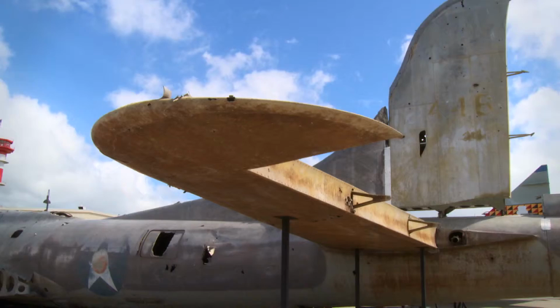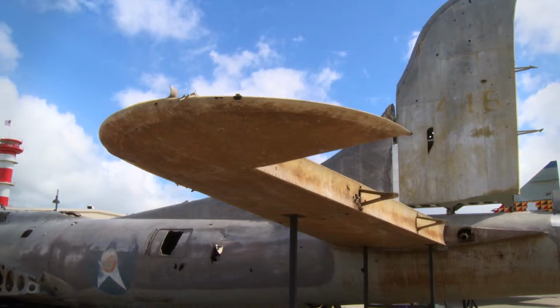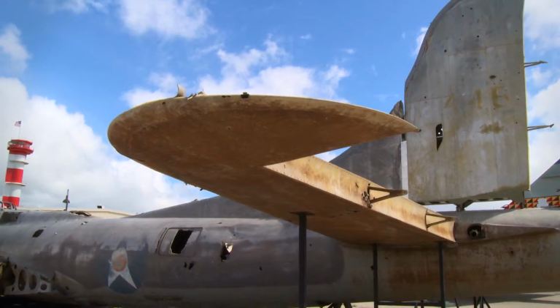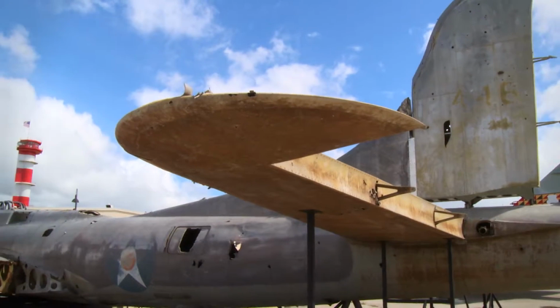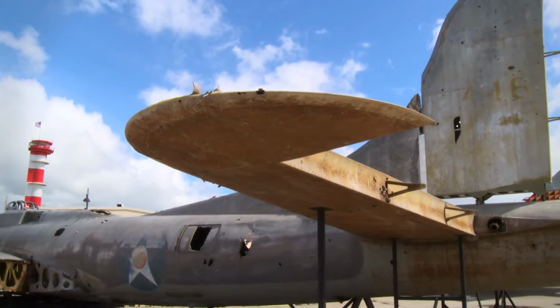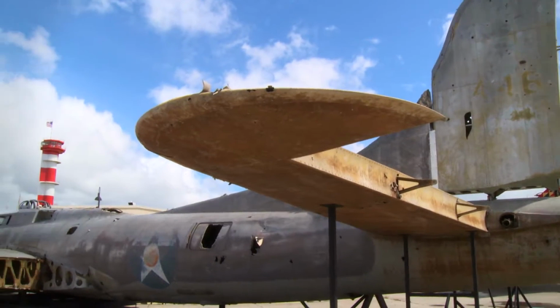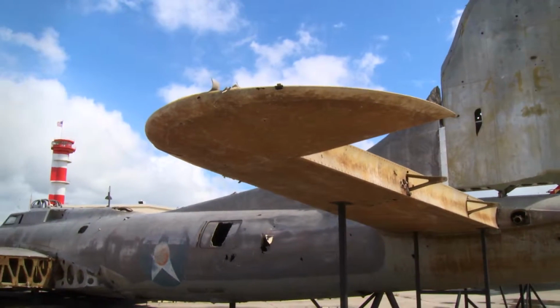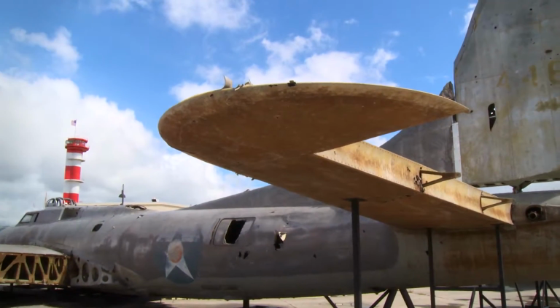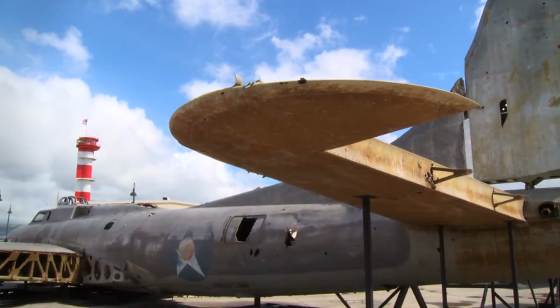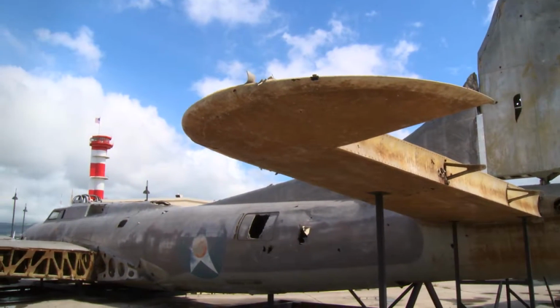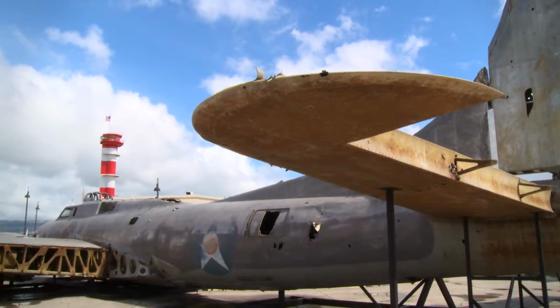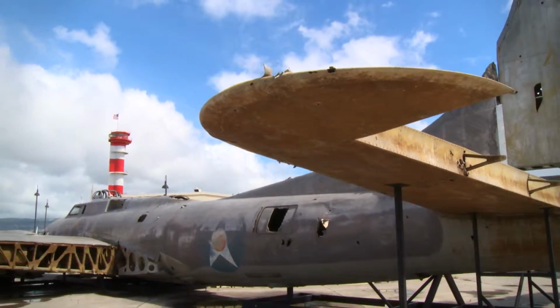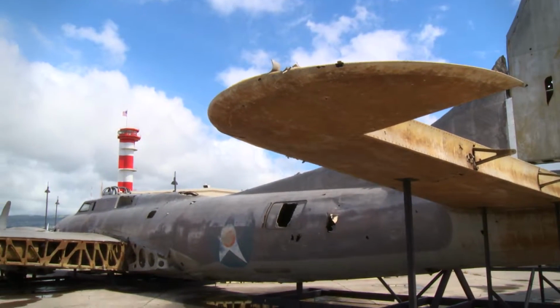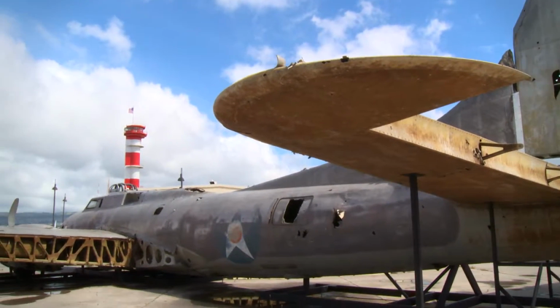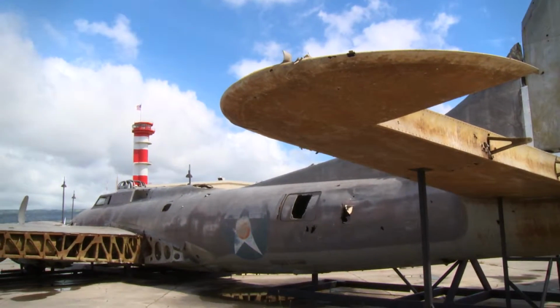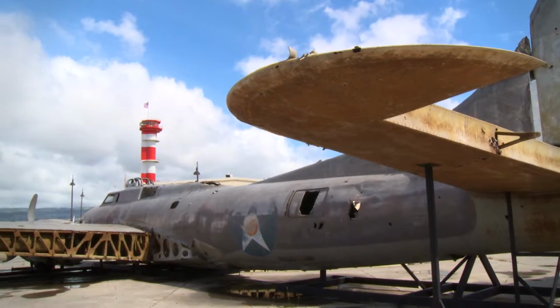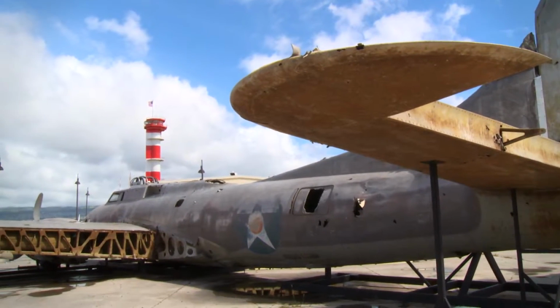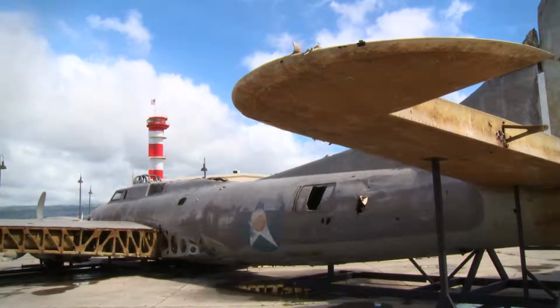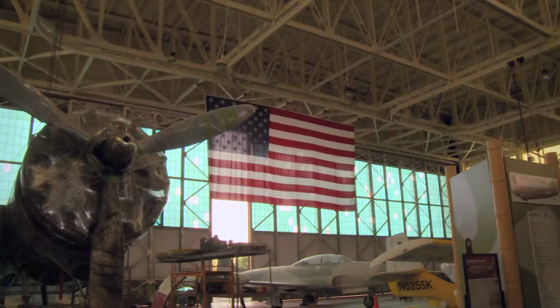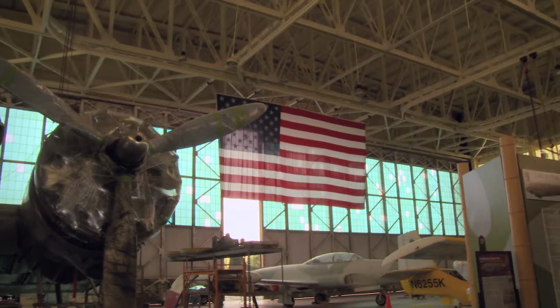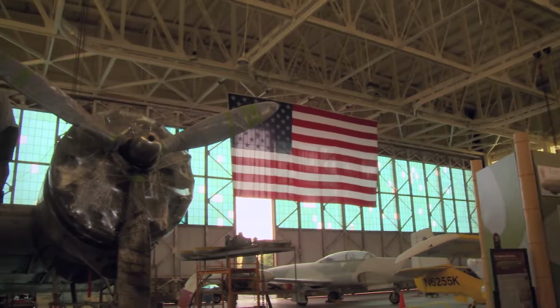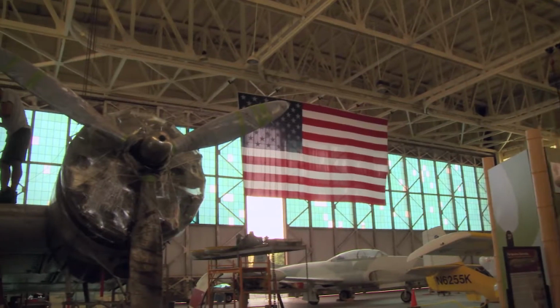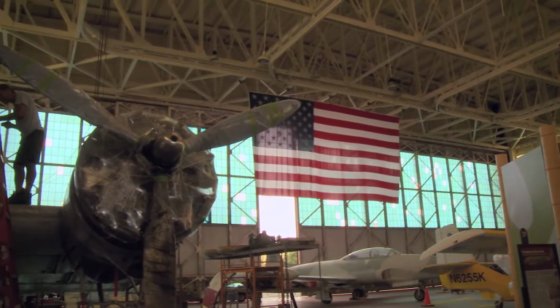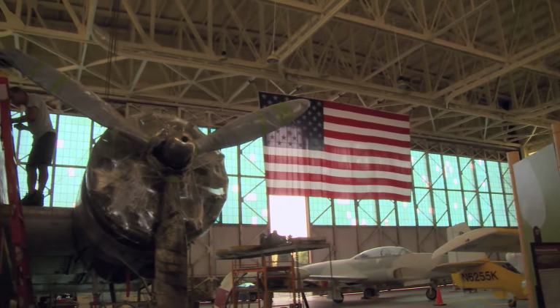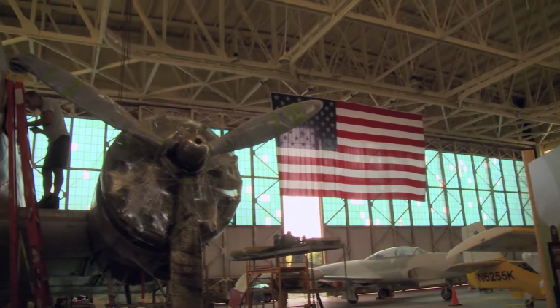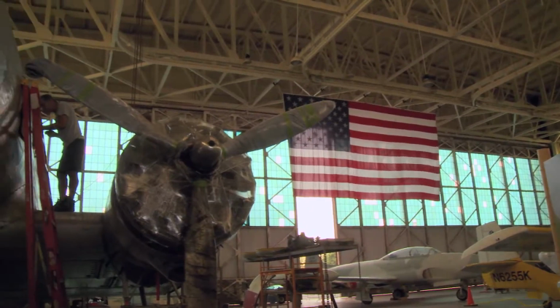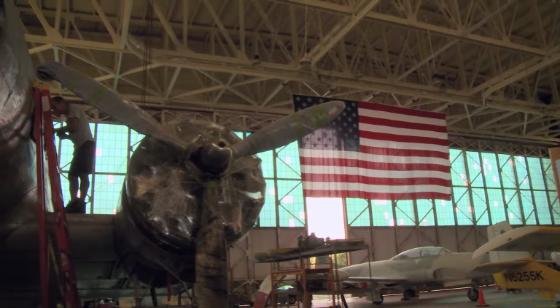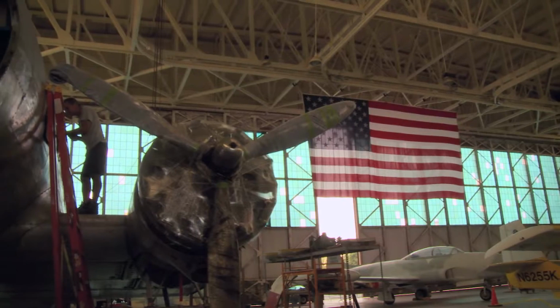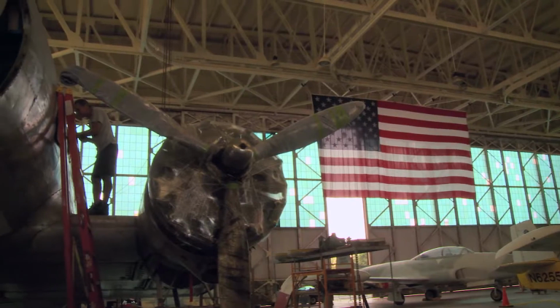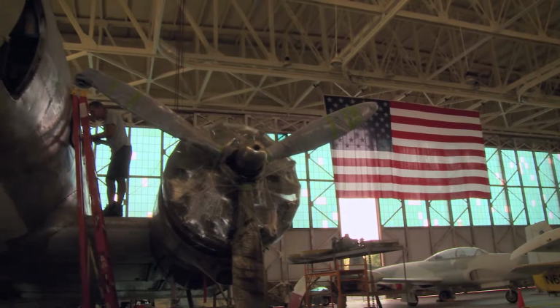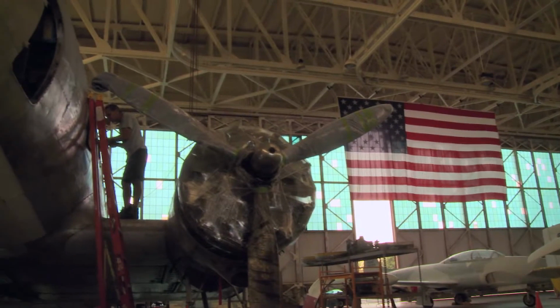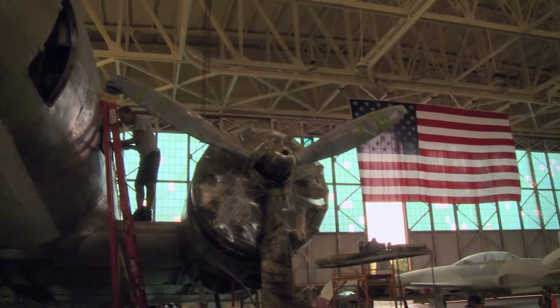Also, our Lieutenant Ted Cheely's restoration shop is here, where you can see actual aircraft in restoration.